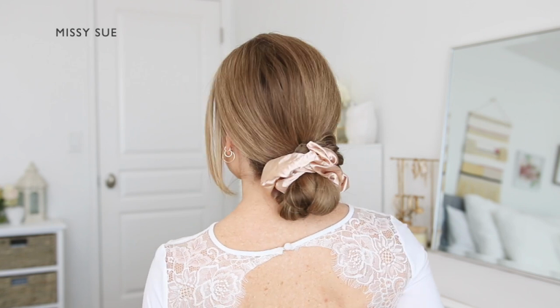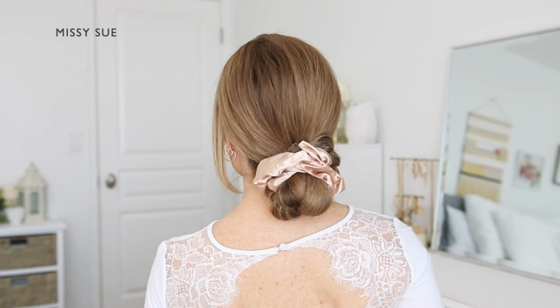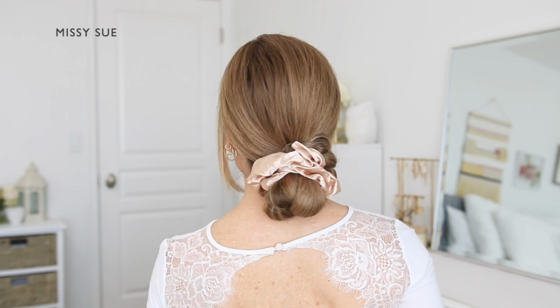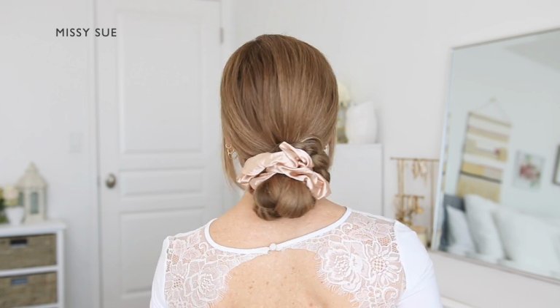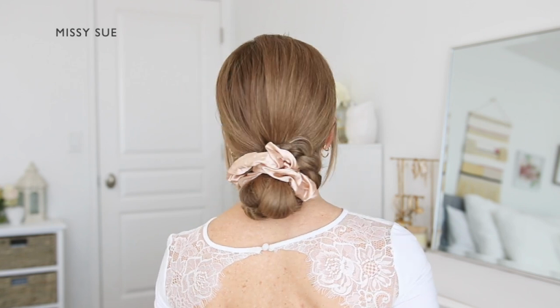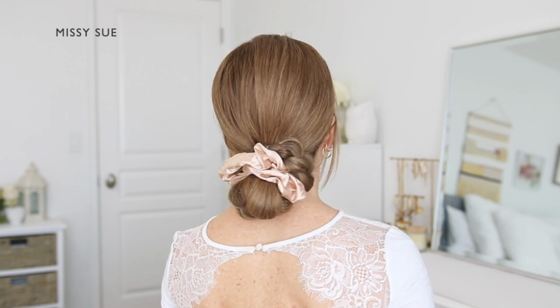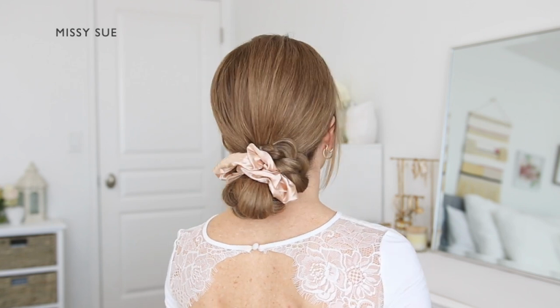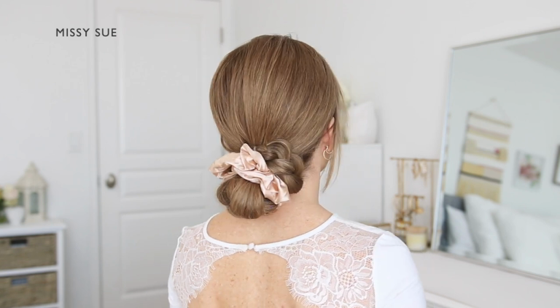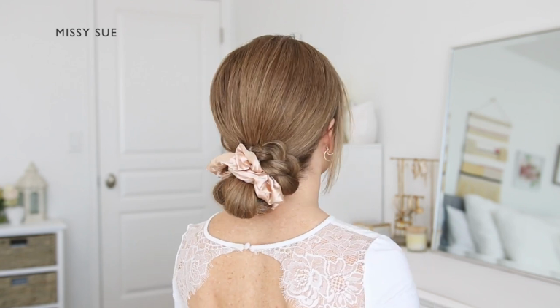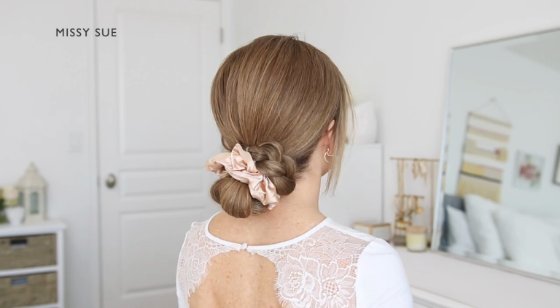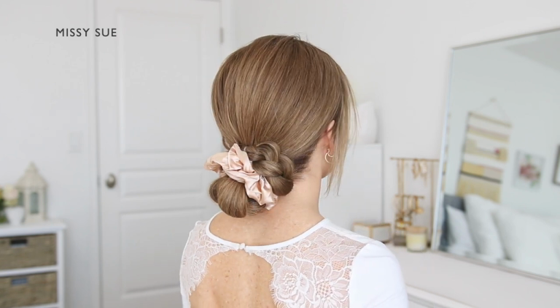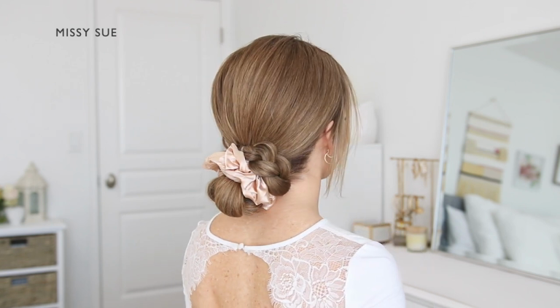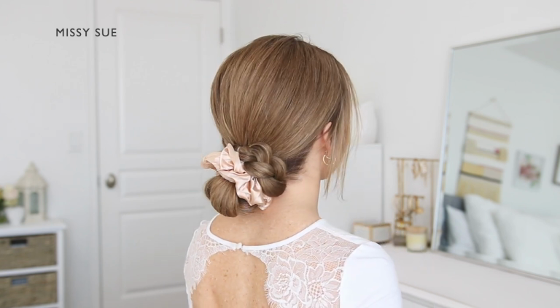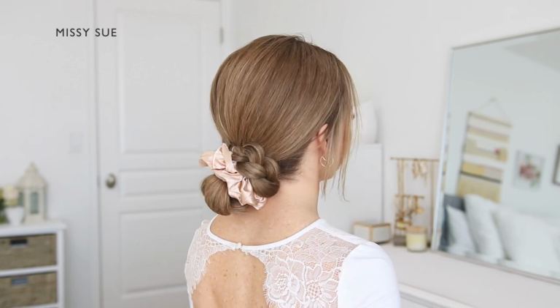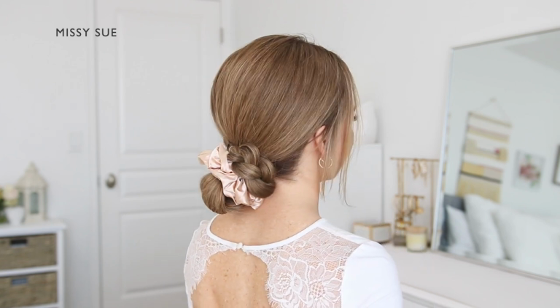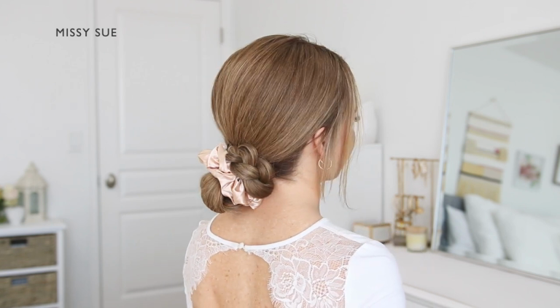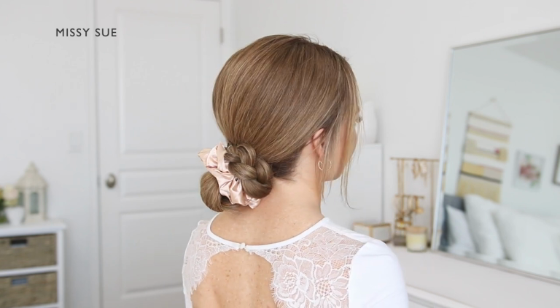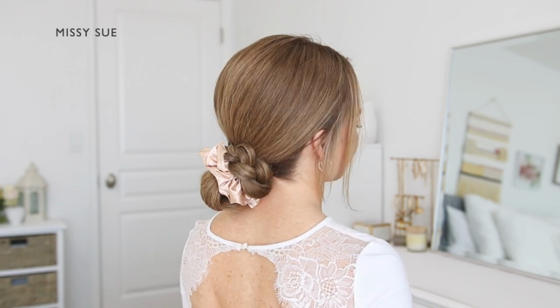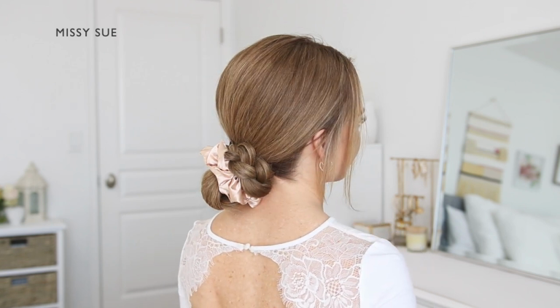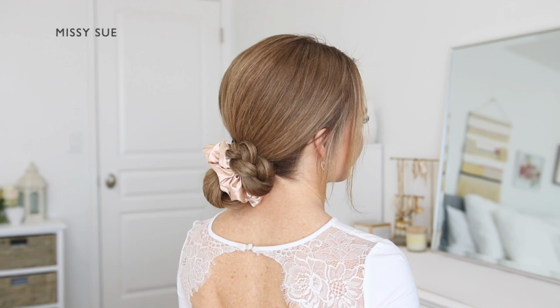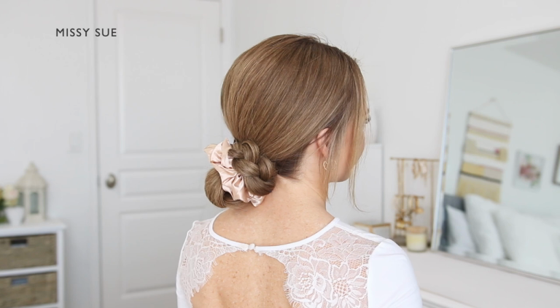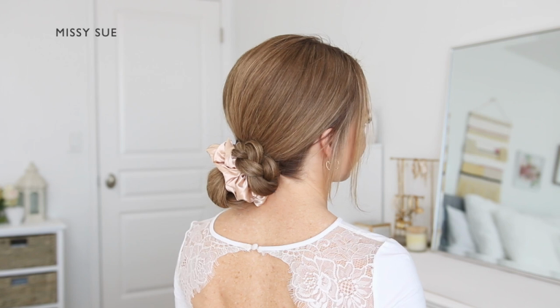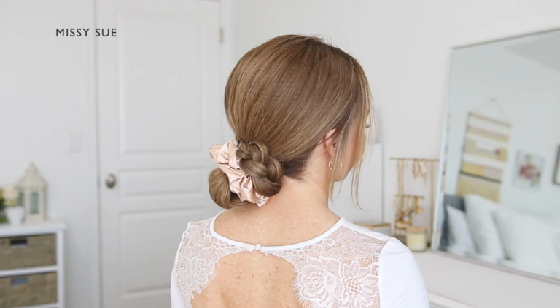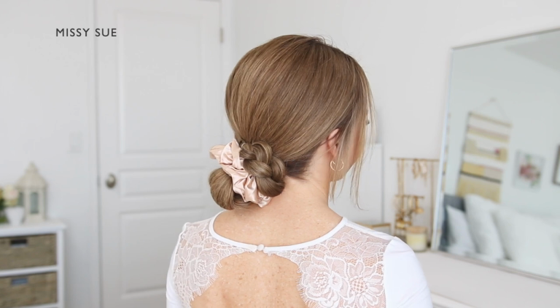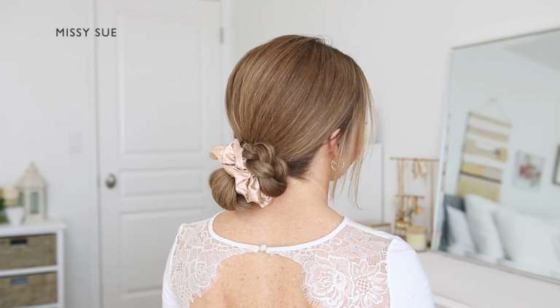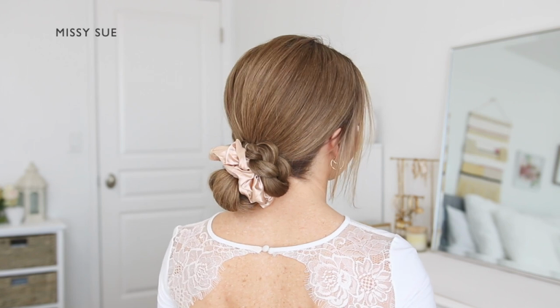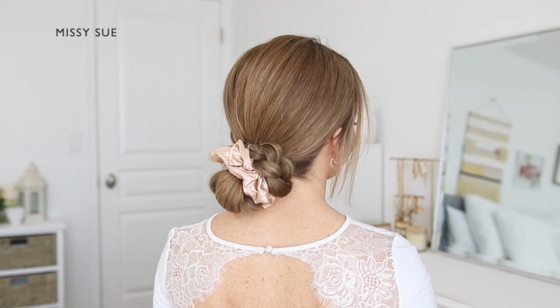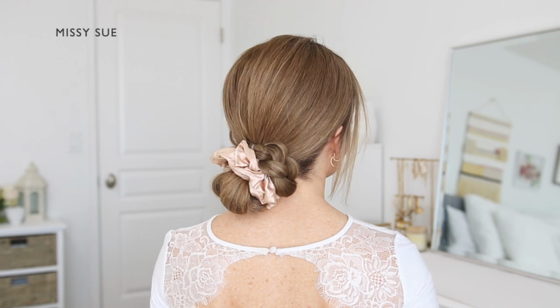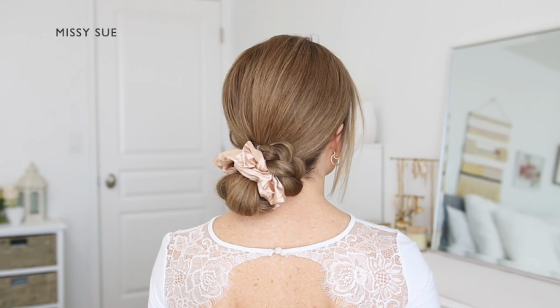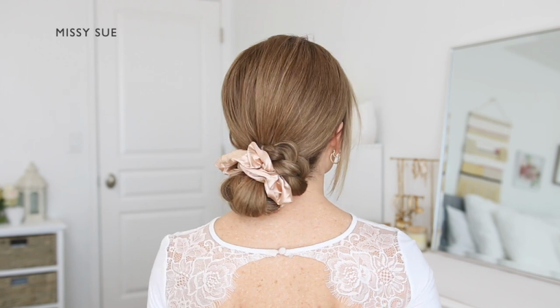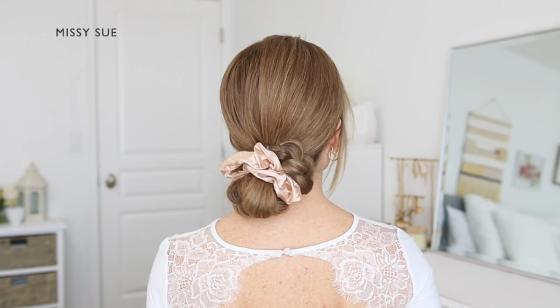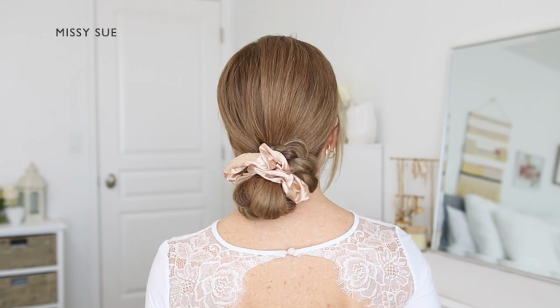This scrunchie is from my shop, Missy Sue Shop, and can be found through the link down below in the description box.